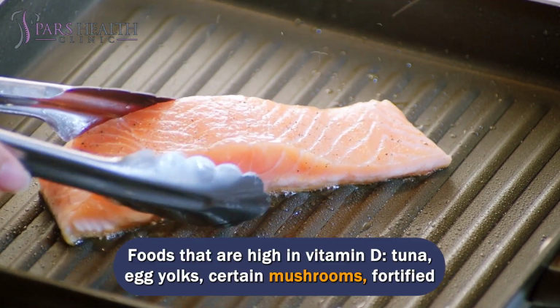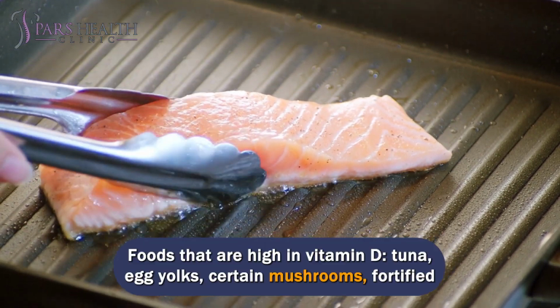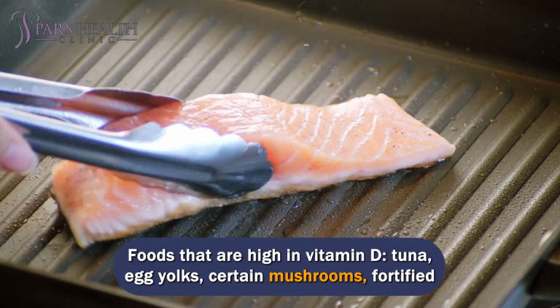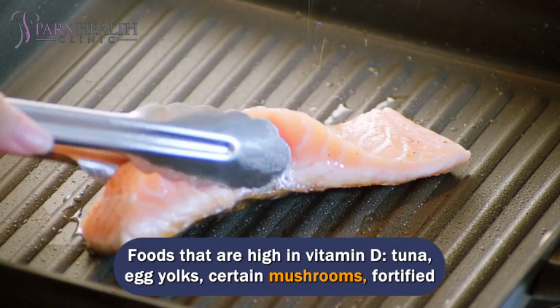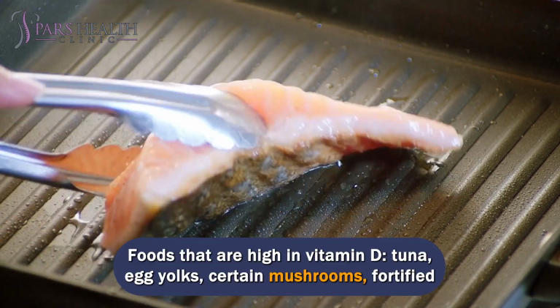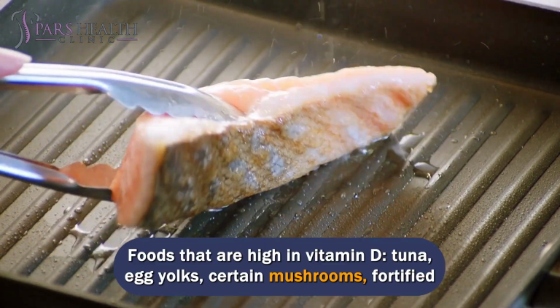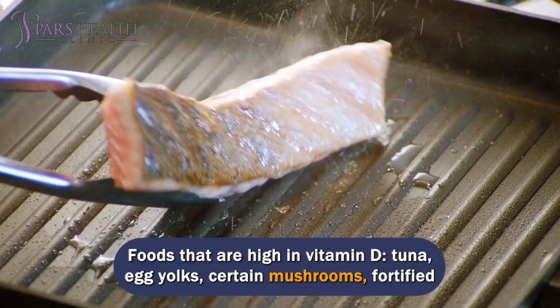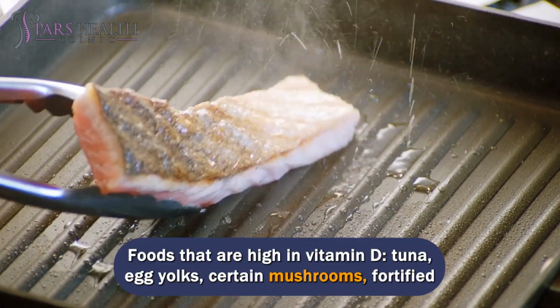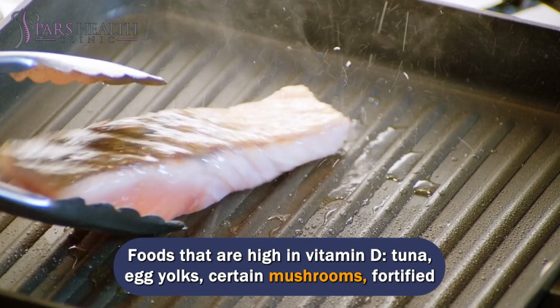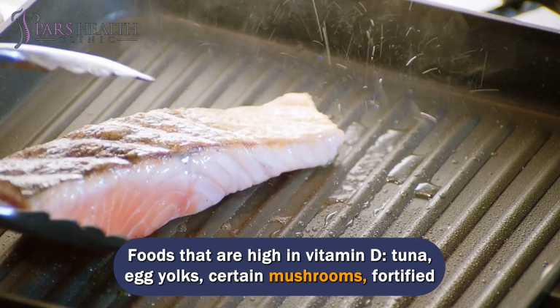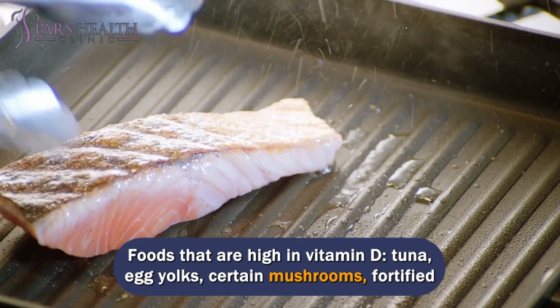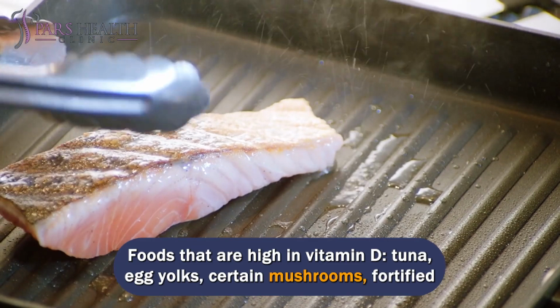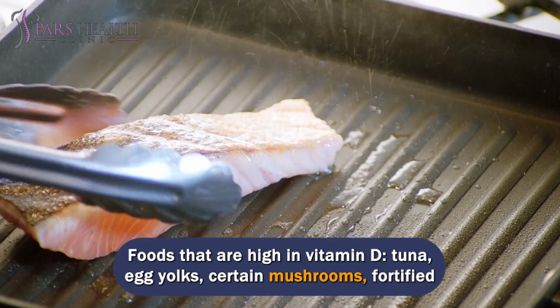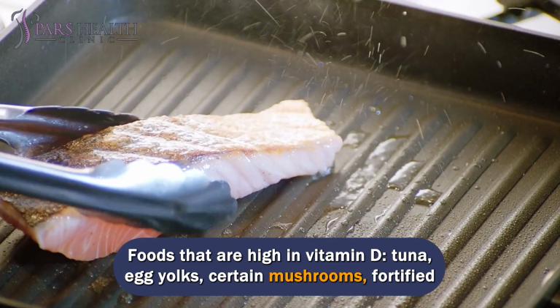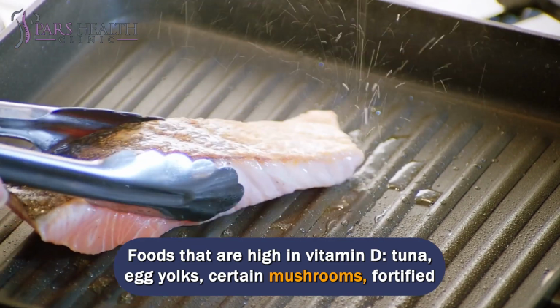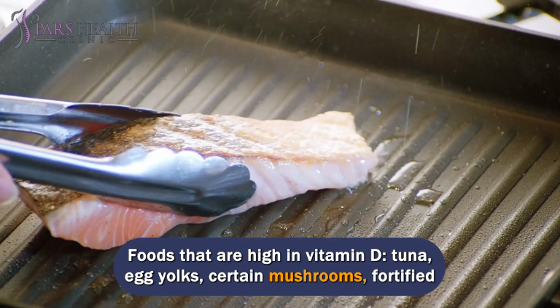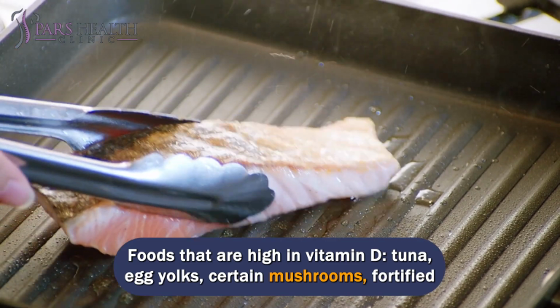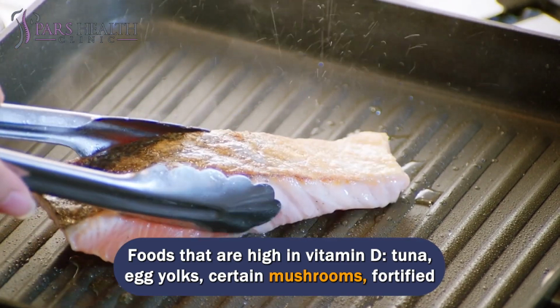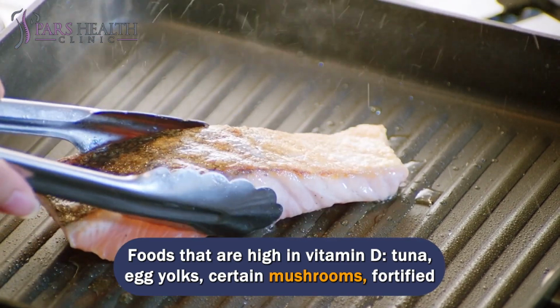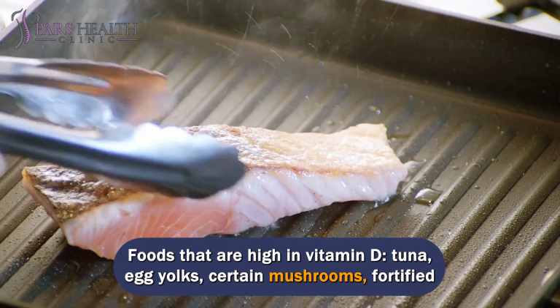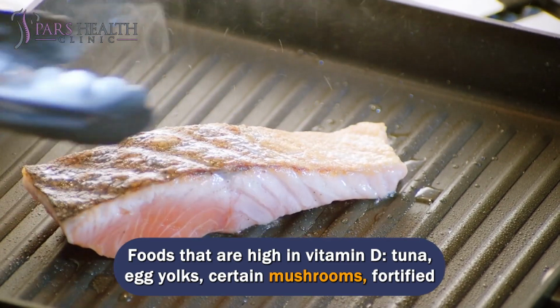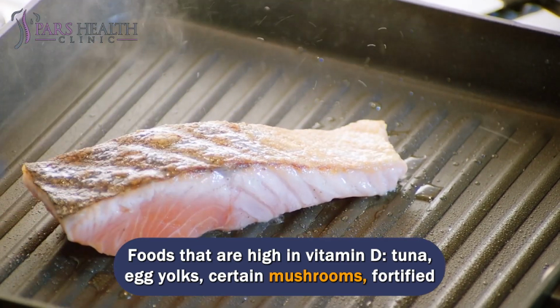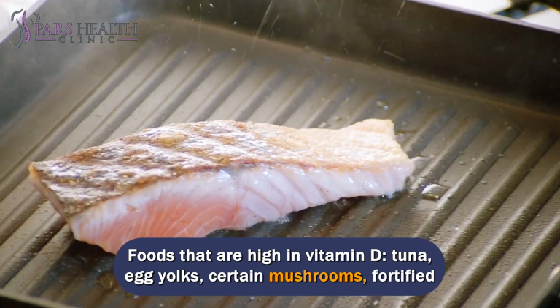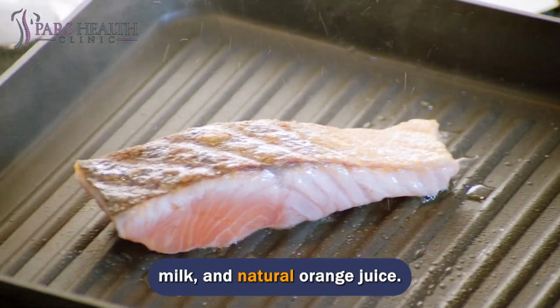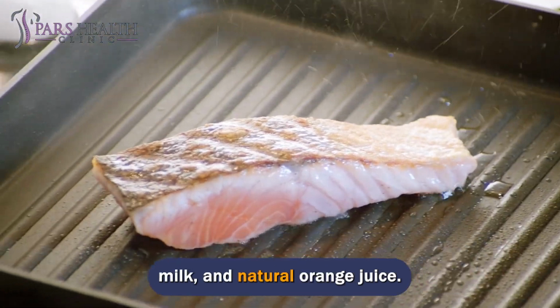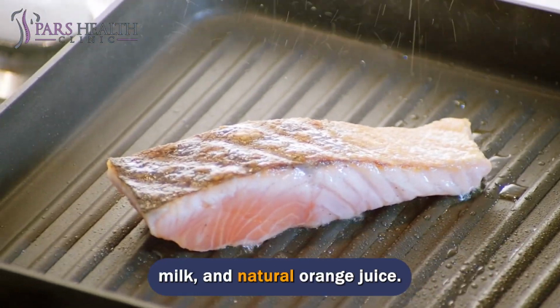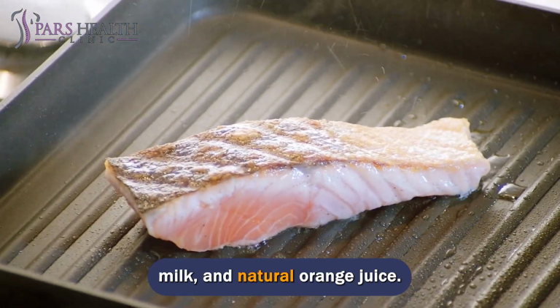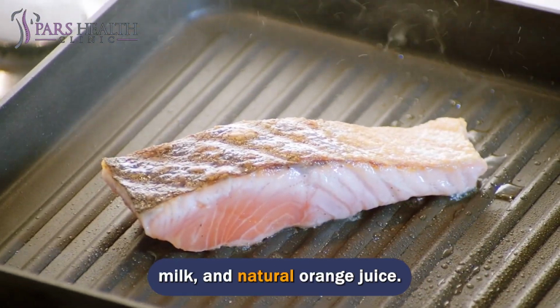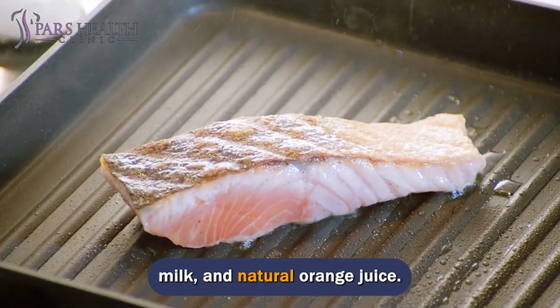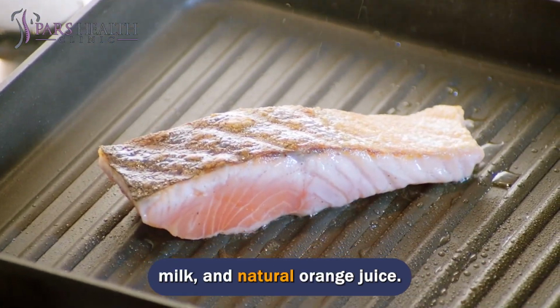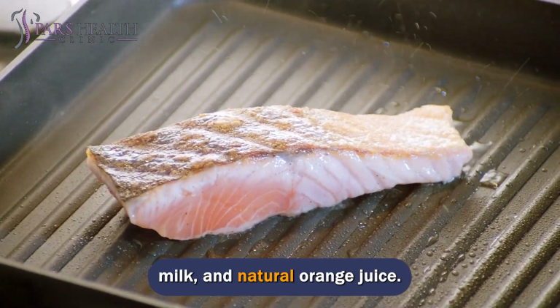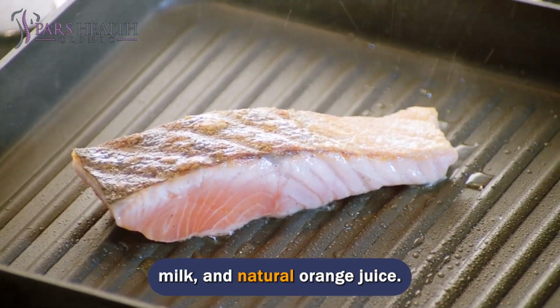Foods that are high in vitamin D include tuna, egg yolks, certain mushrooms, fortified milk, and natural orange juice.